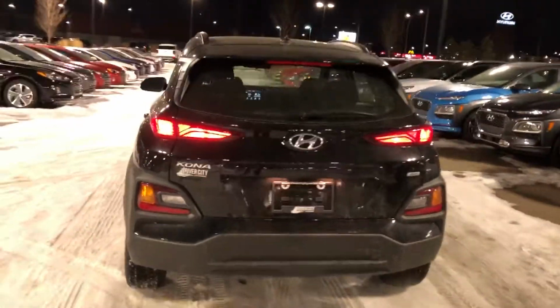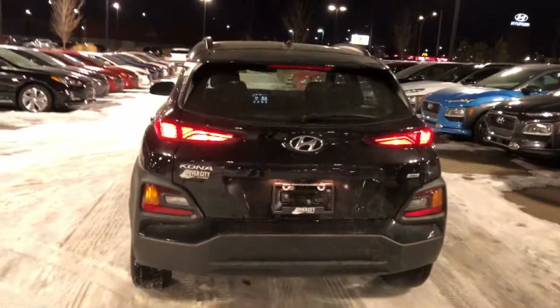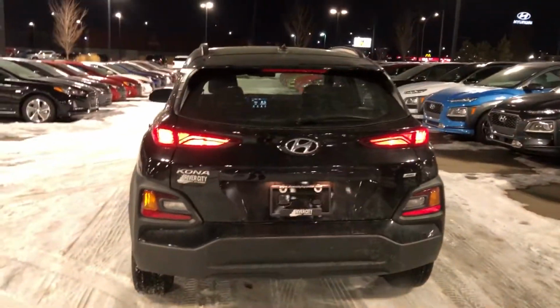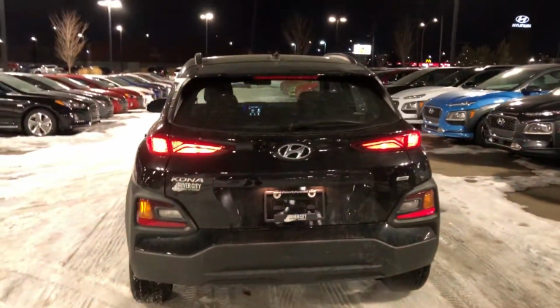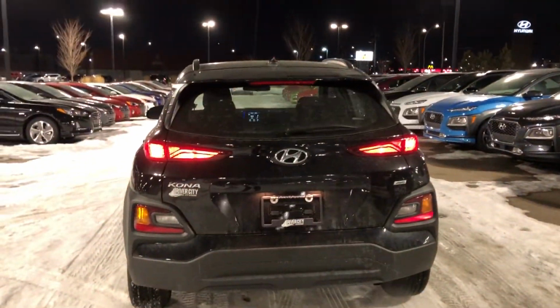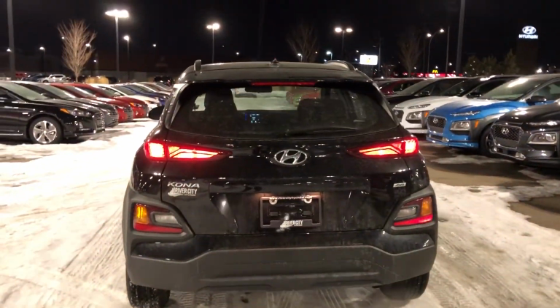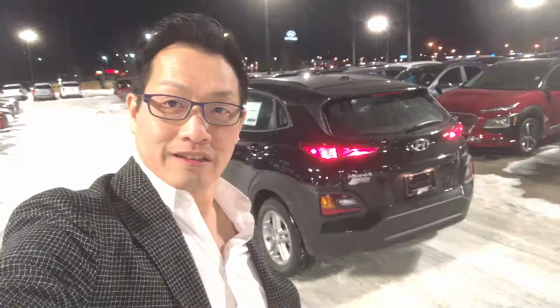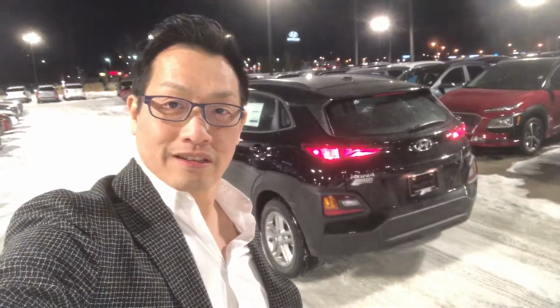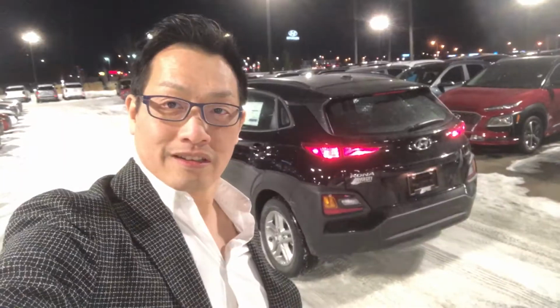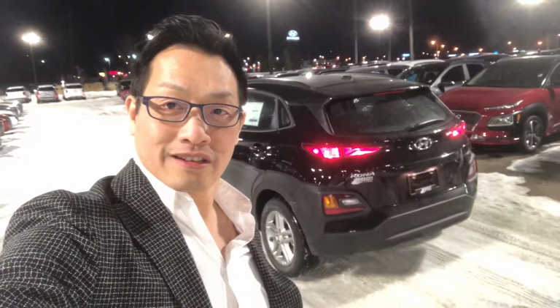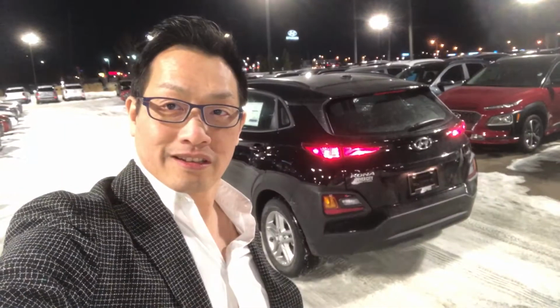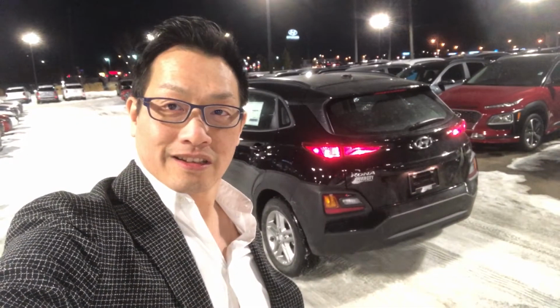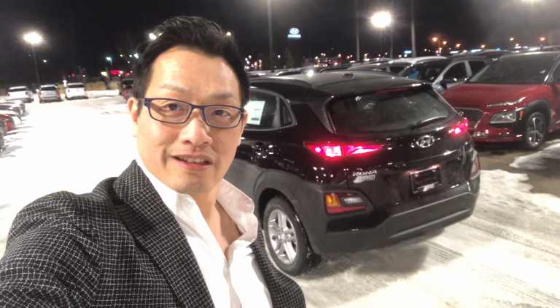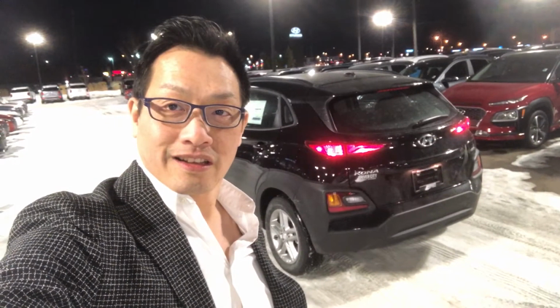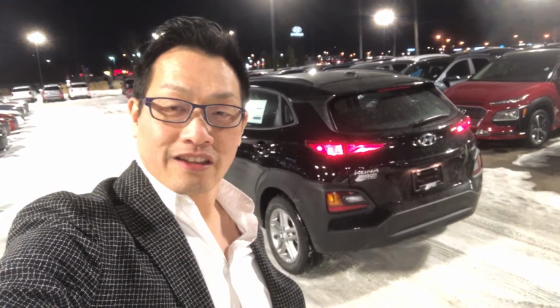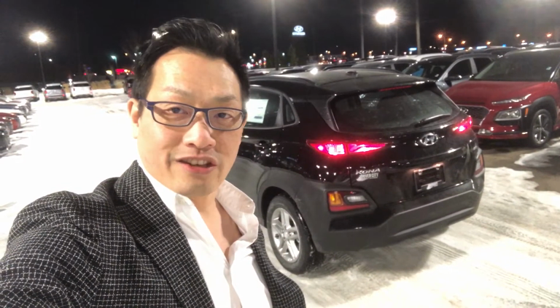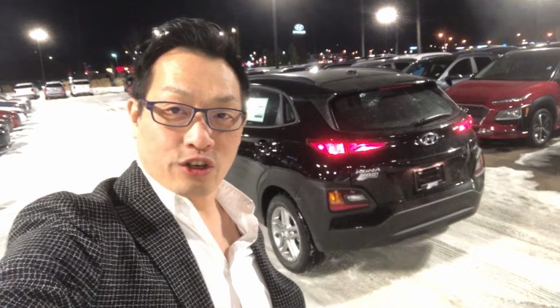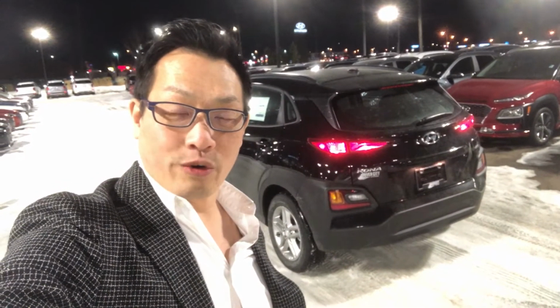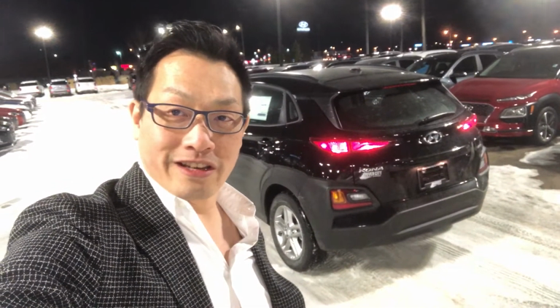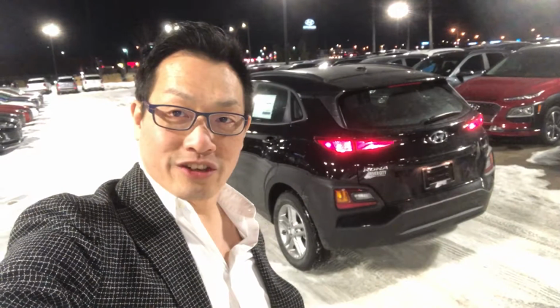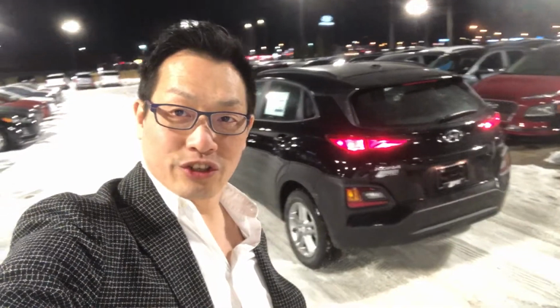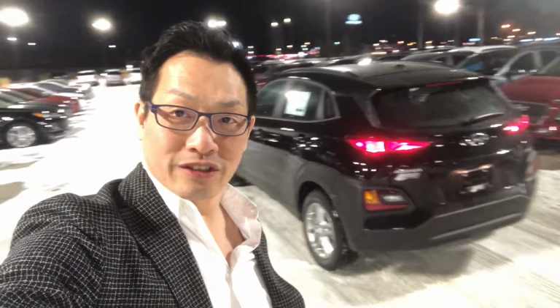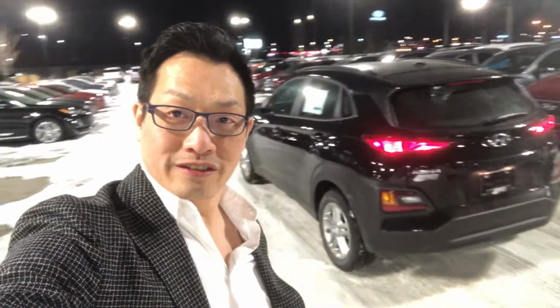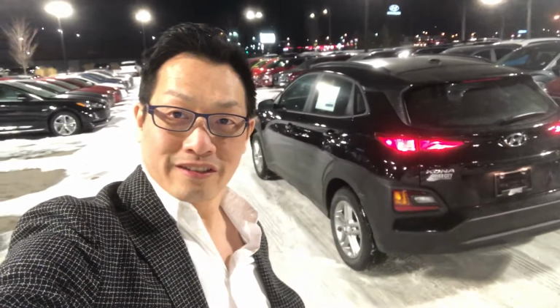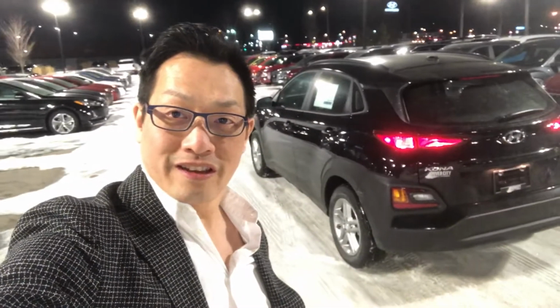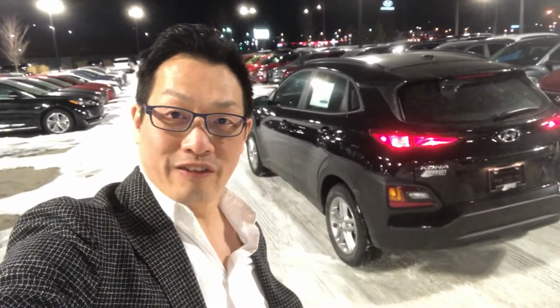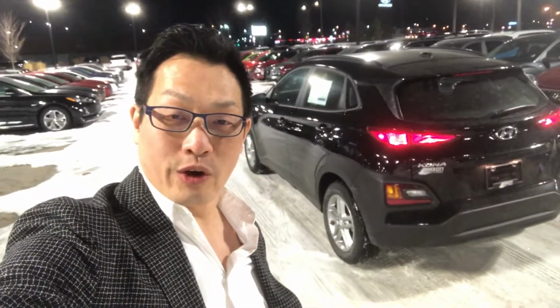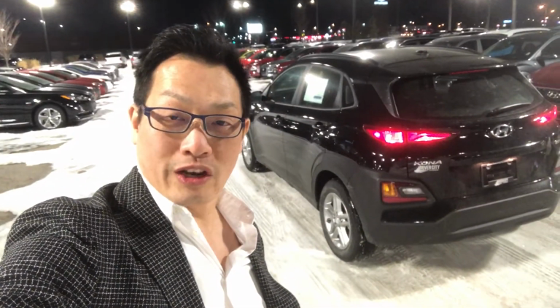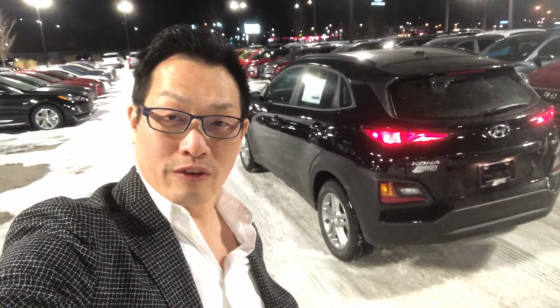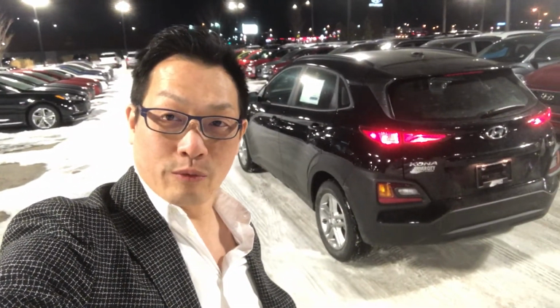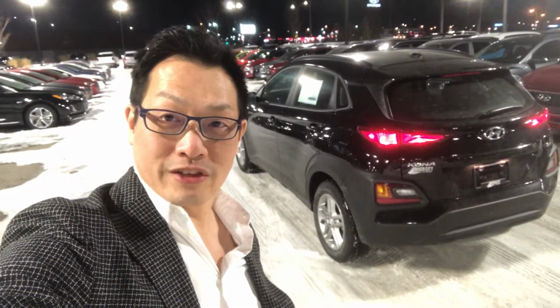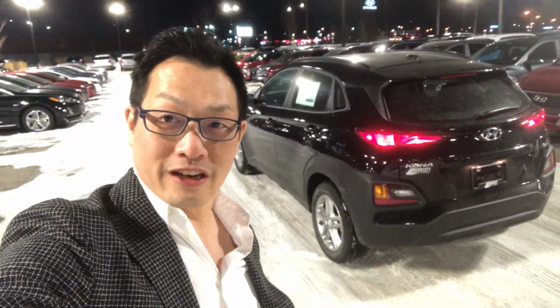And there you go, that's your Kona Essential. Have a great day from River City Hyundai.